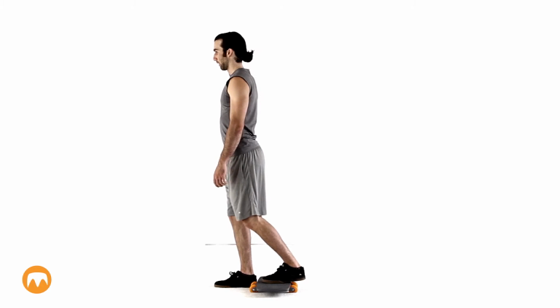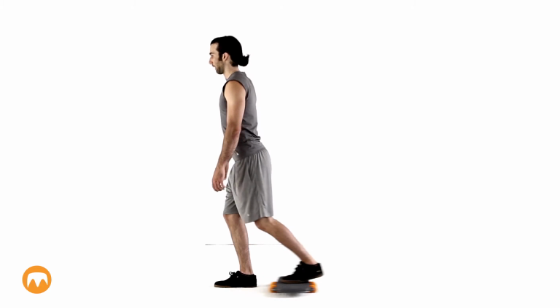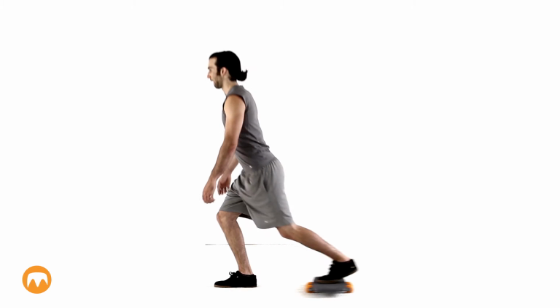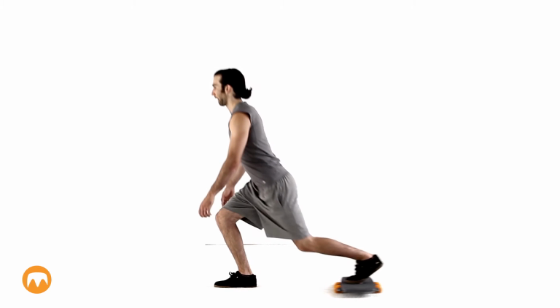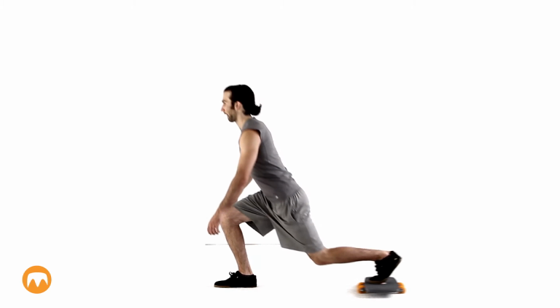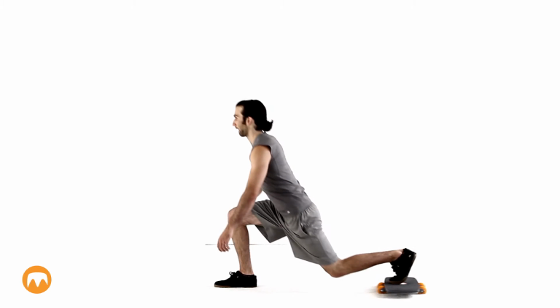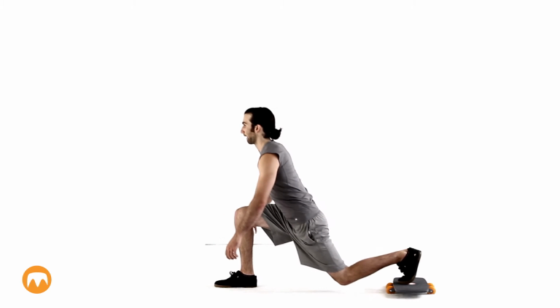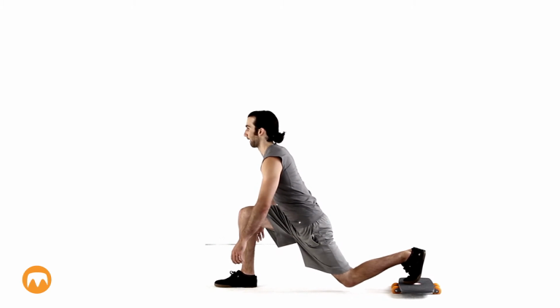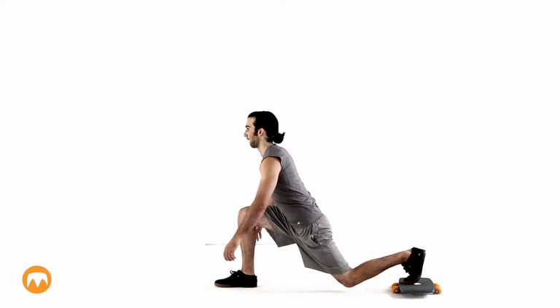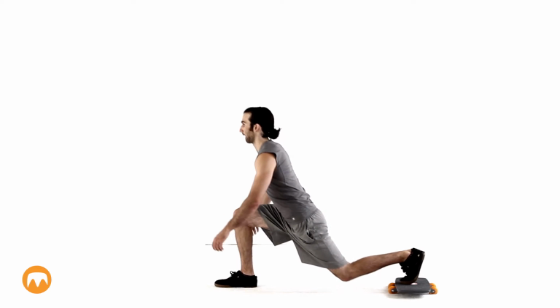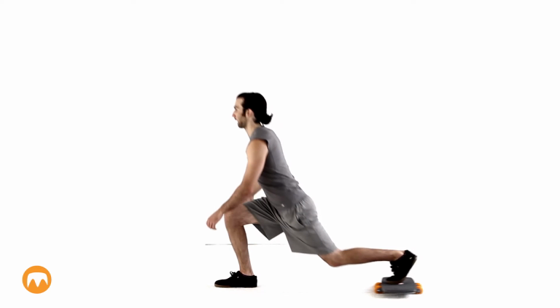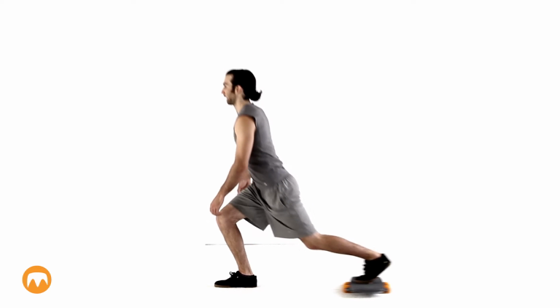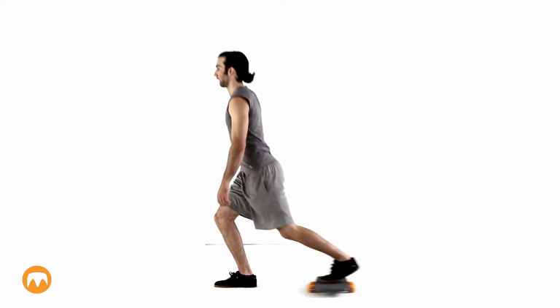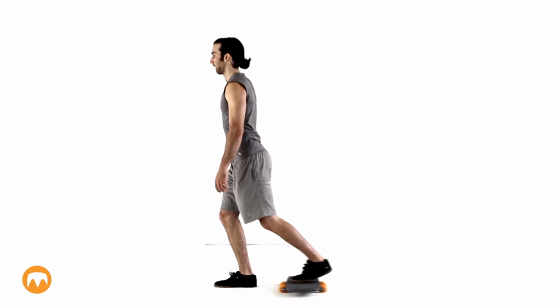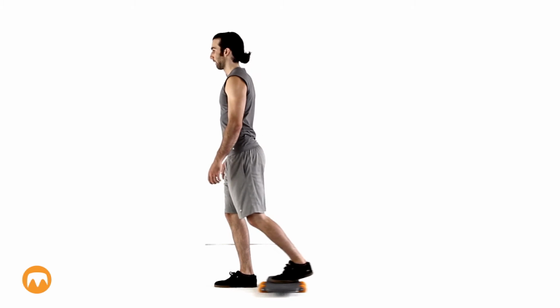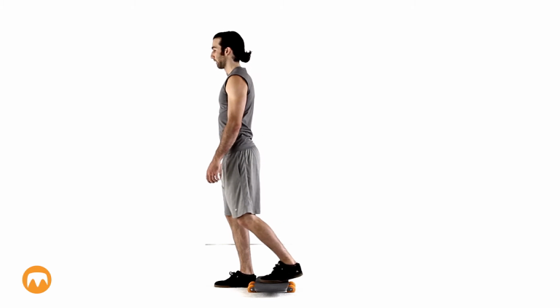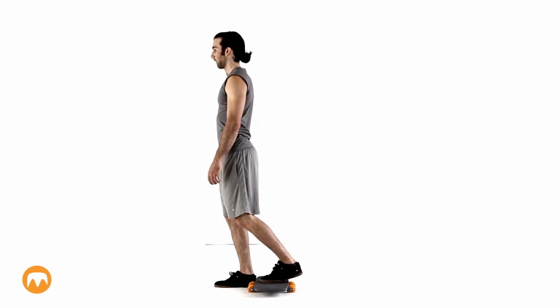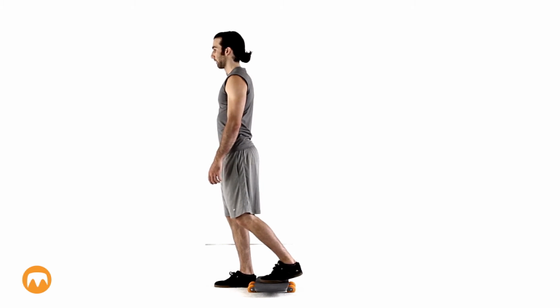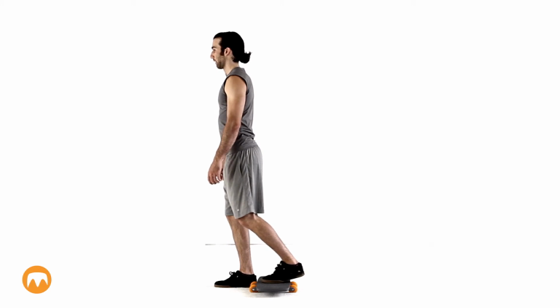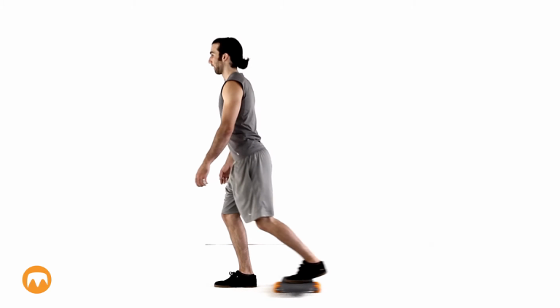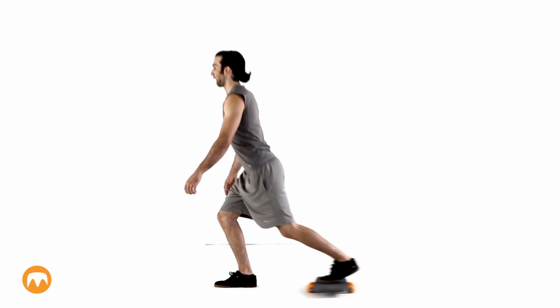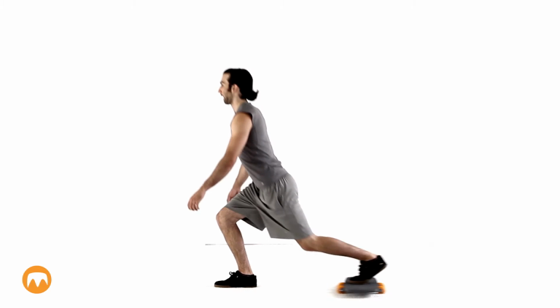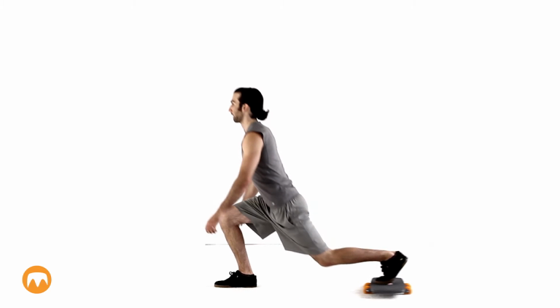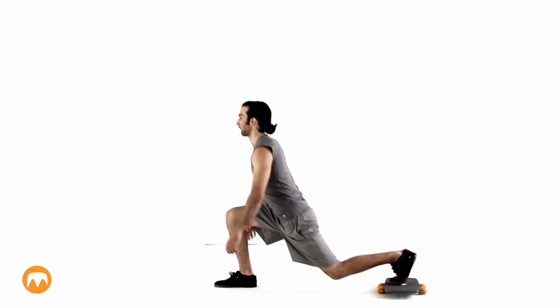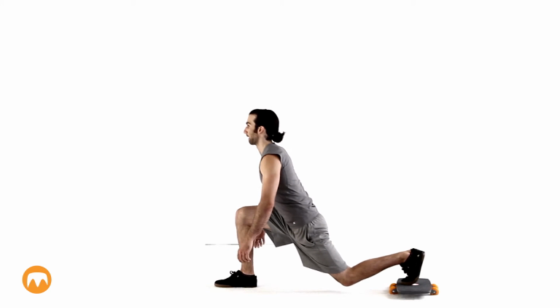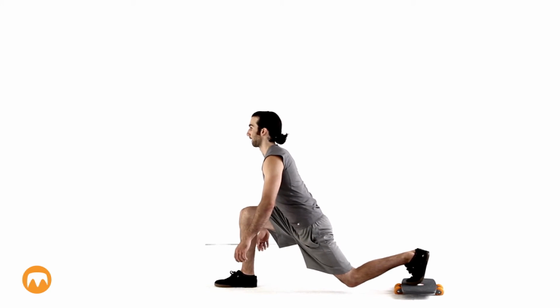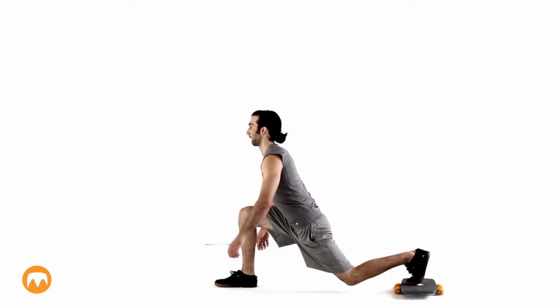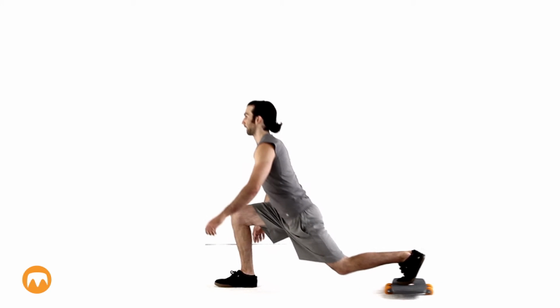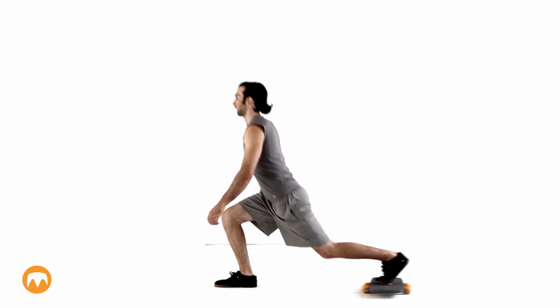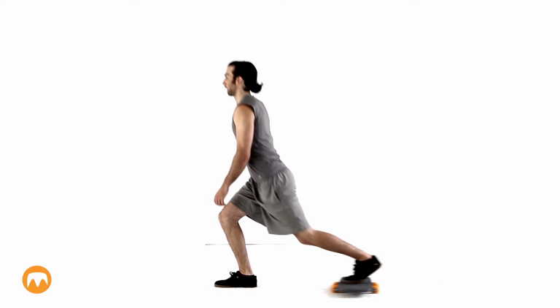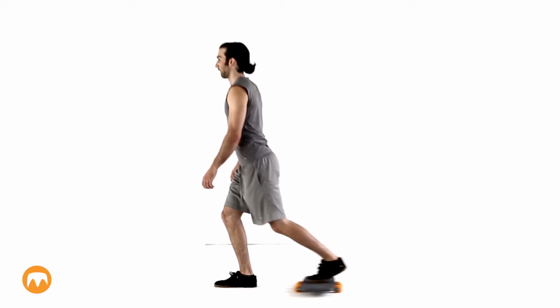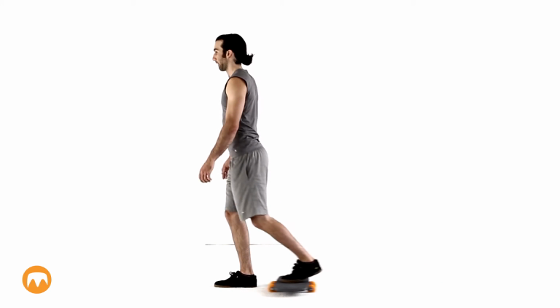Next, work on gradually extending your lunge. Here, Keith is doing a full extension. Work on keeping your movements steady and in control.